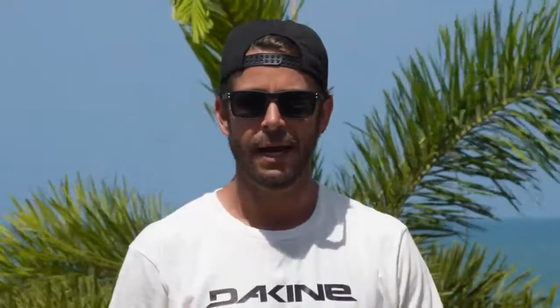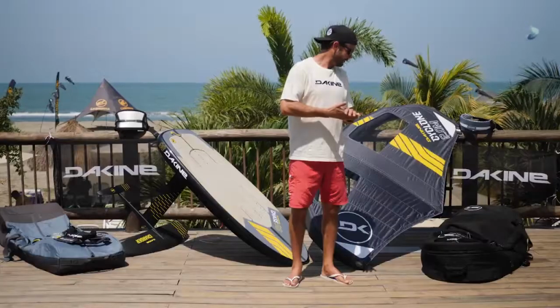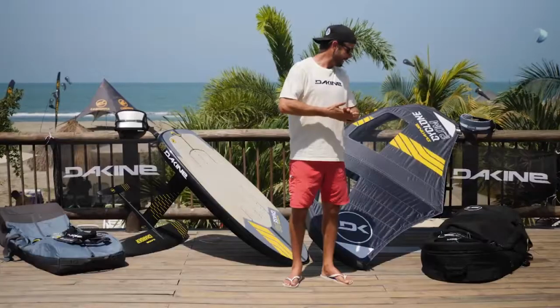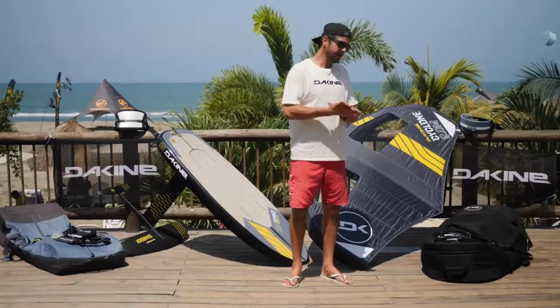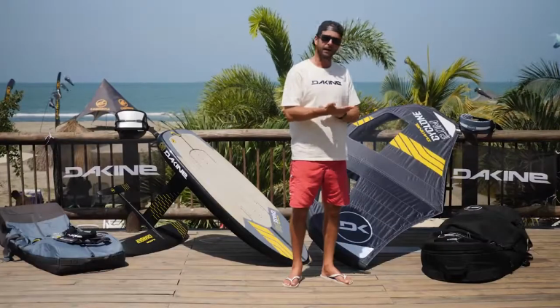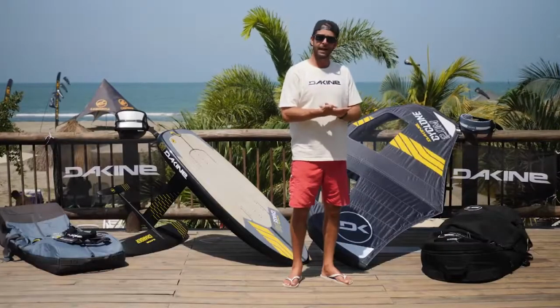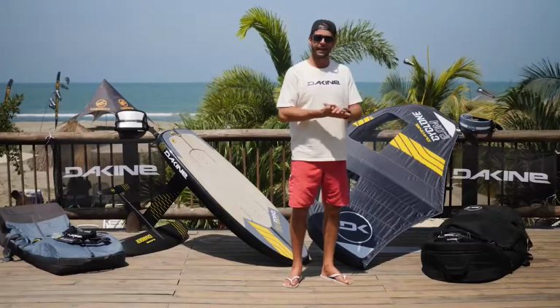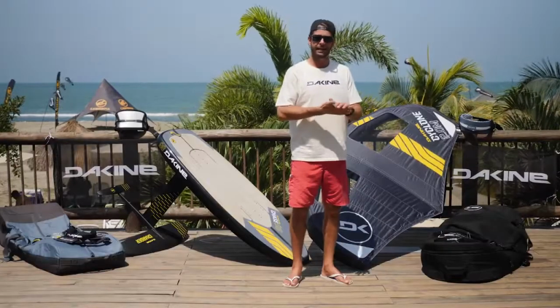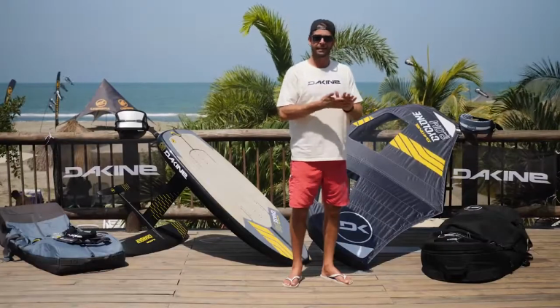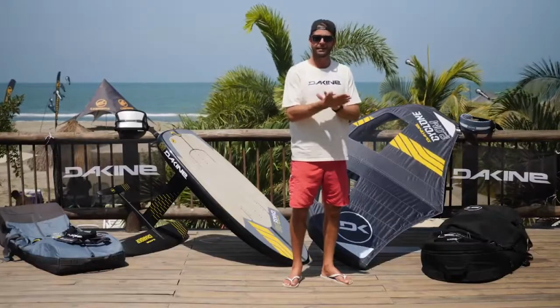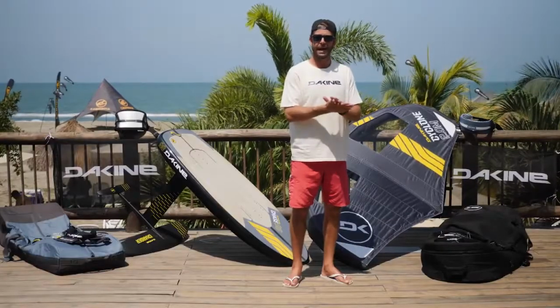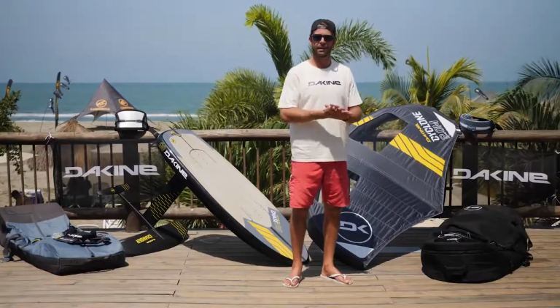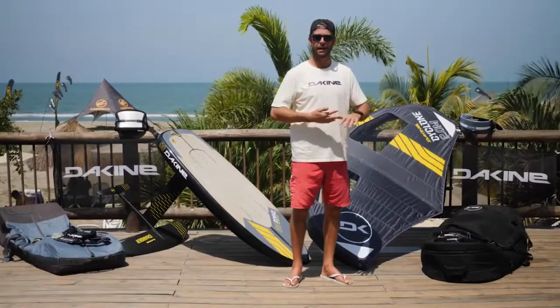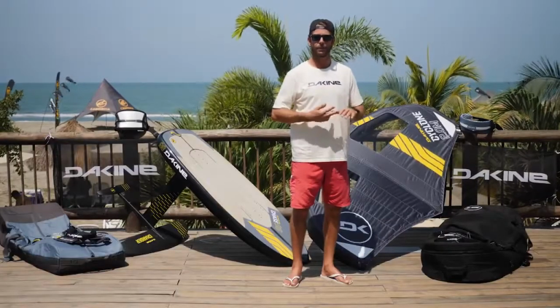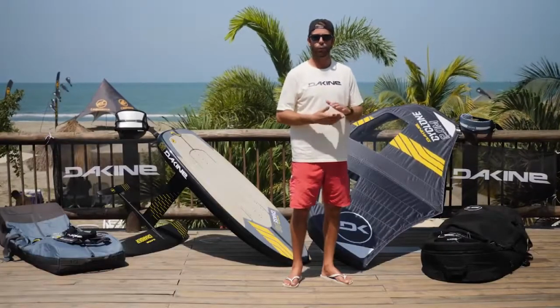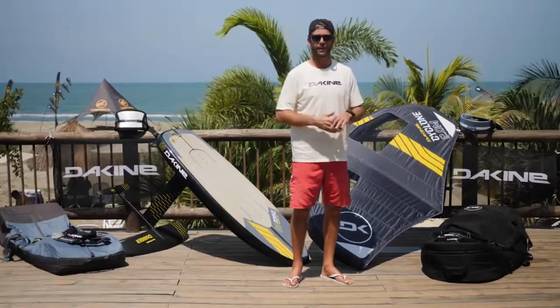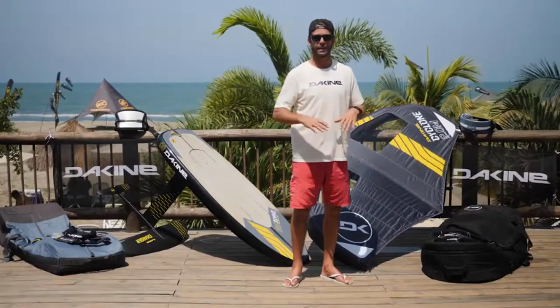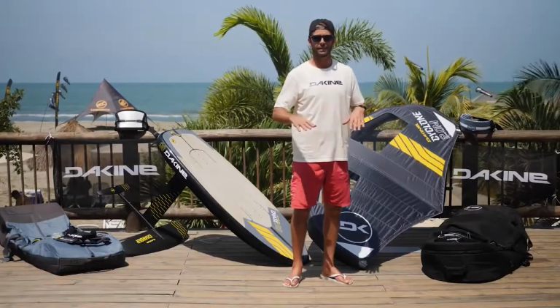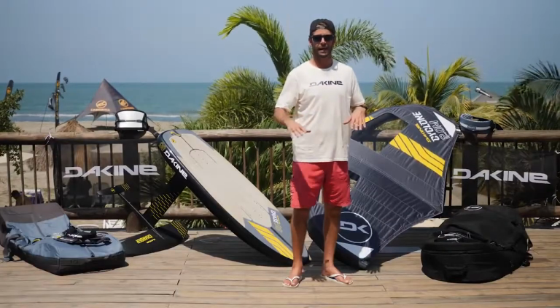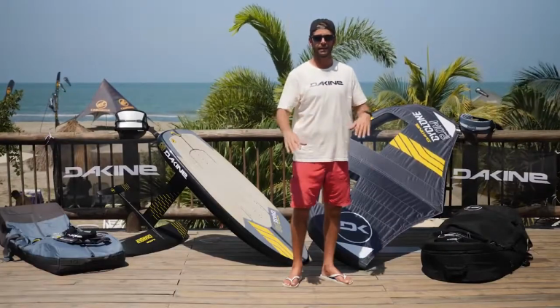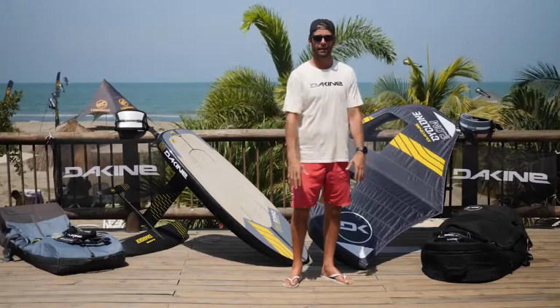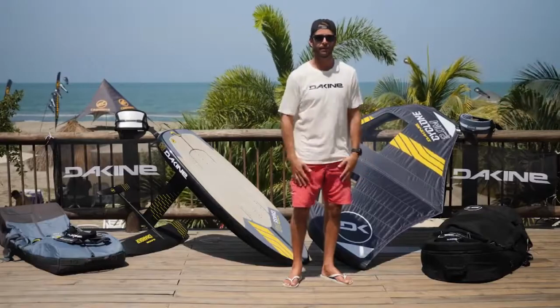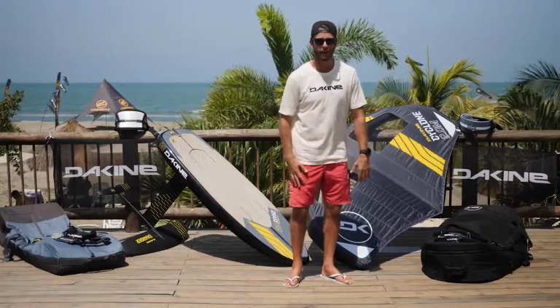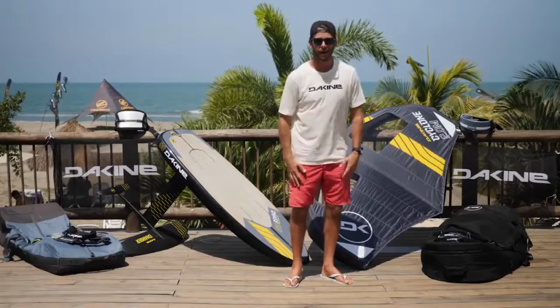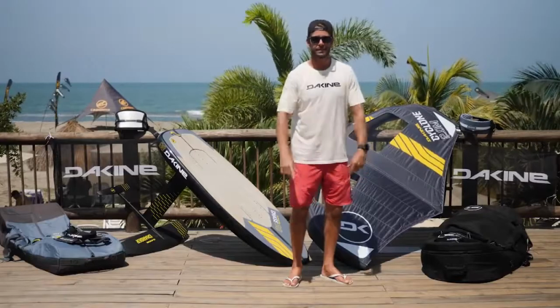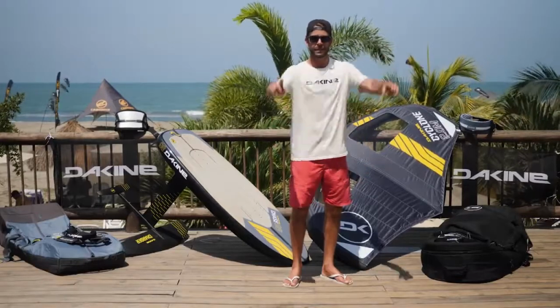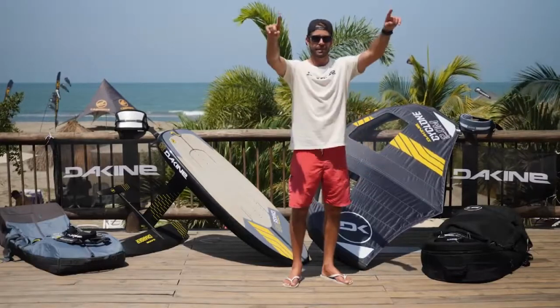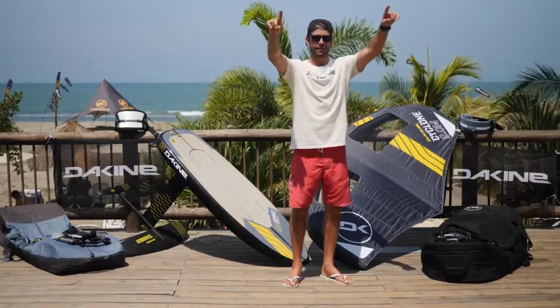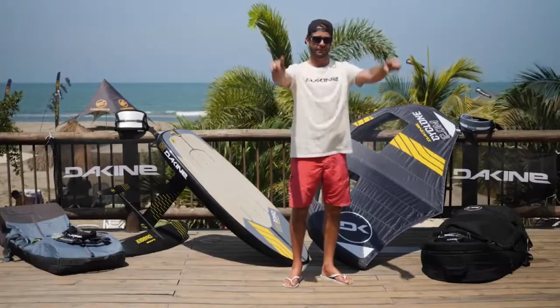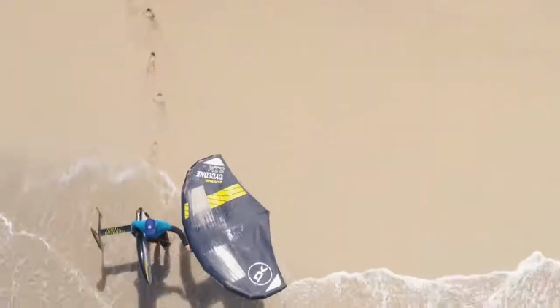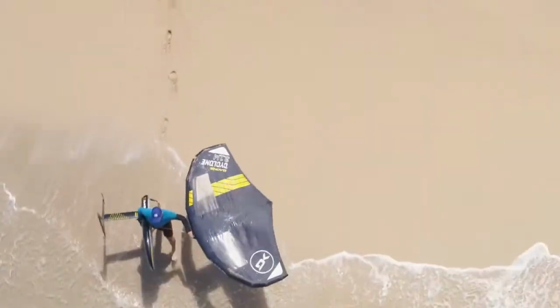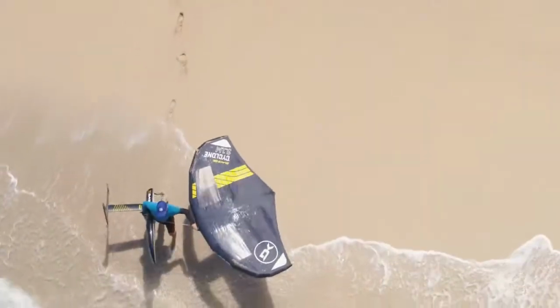You can find it online at dakine.com or wind.dakine.com. See you guys out there.